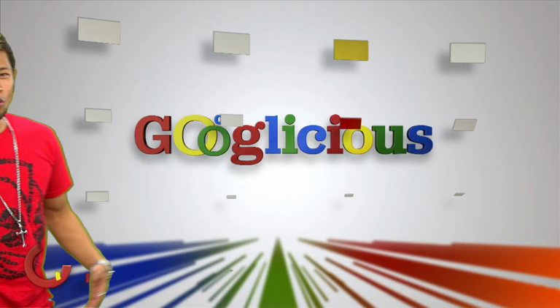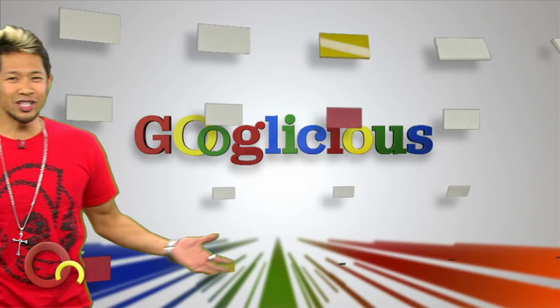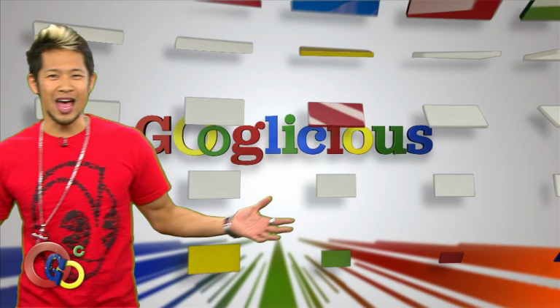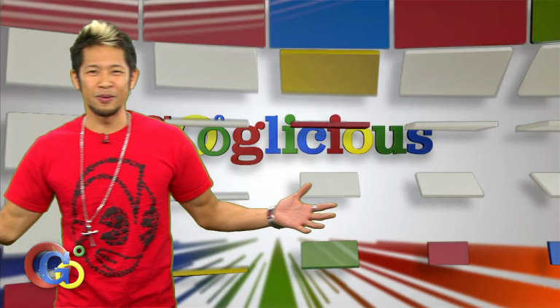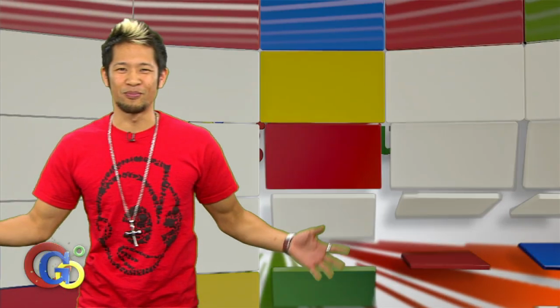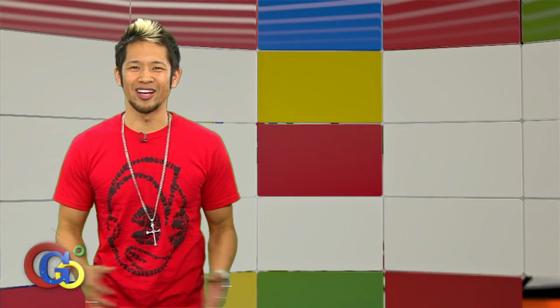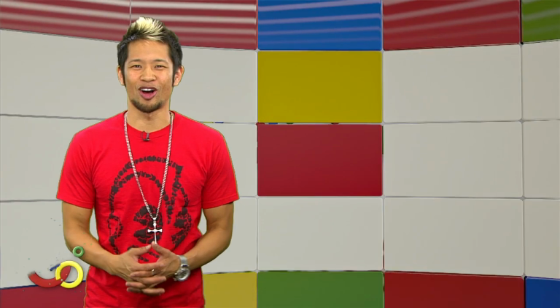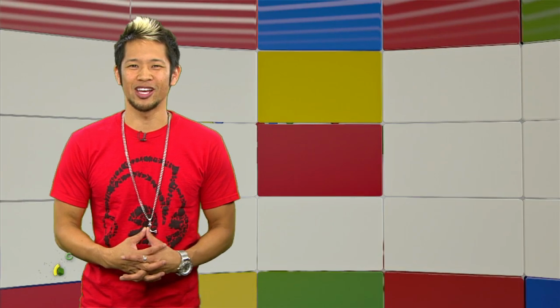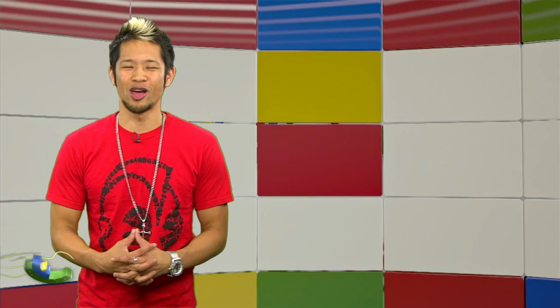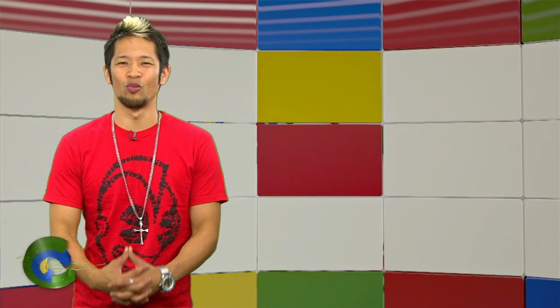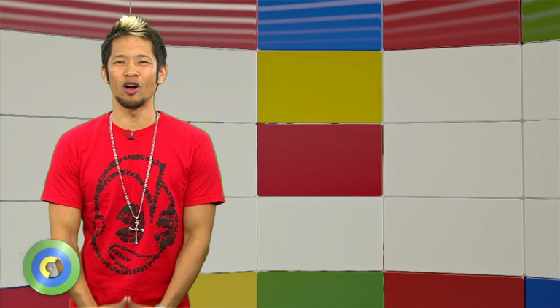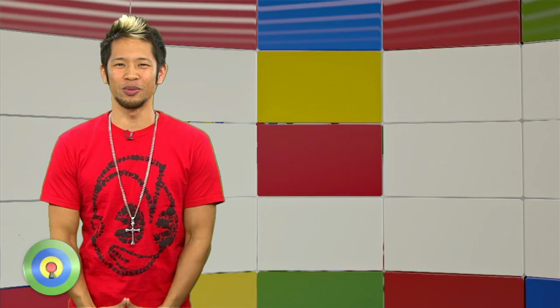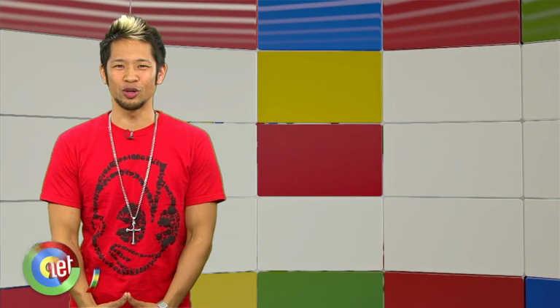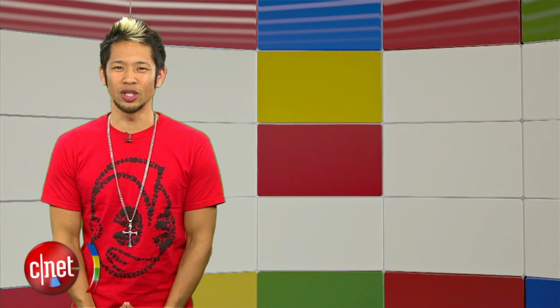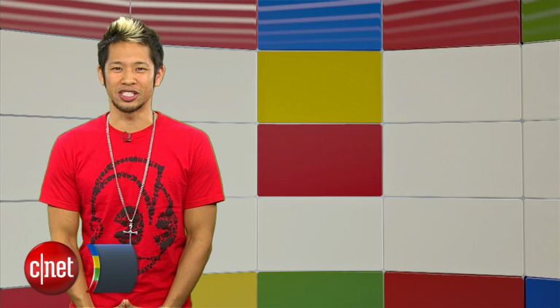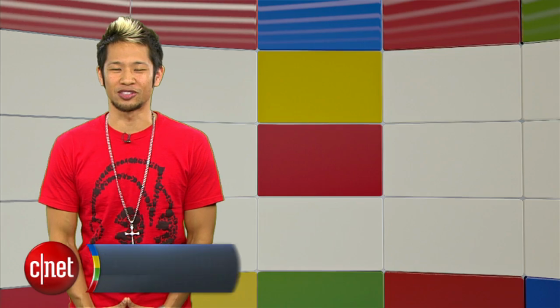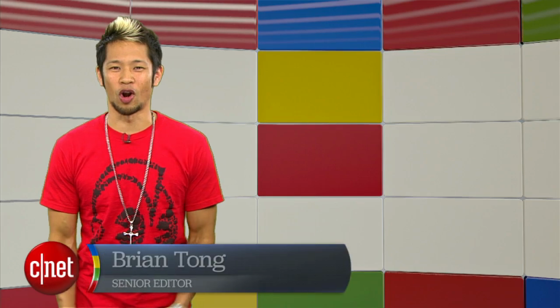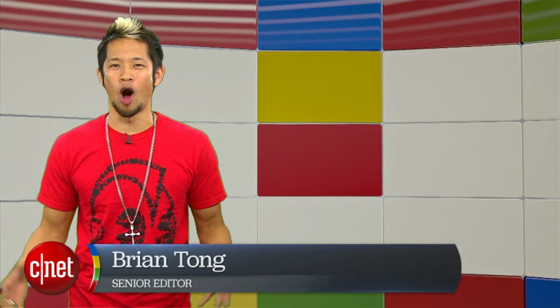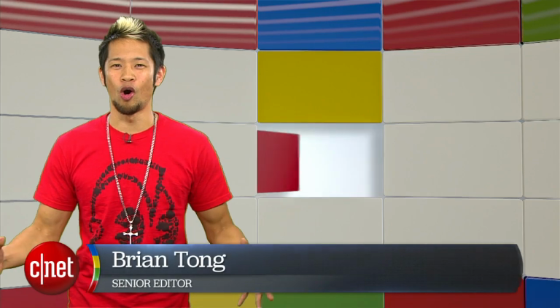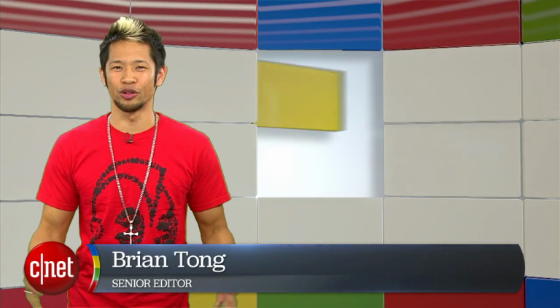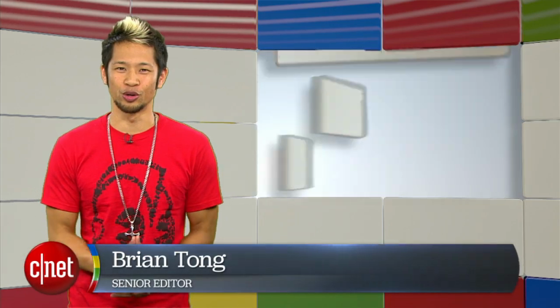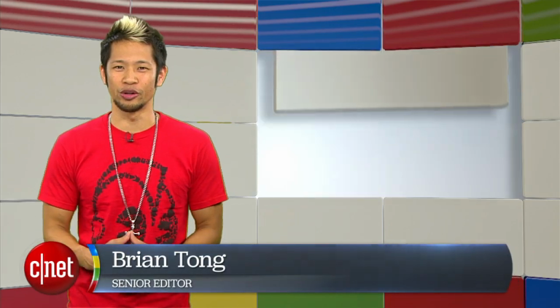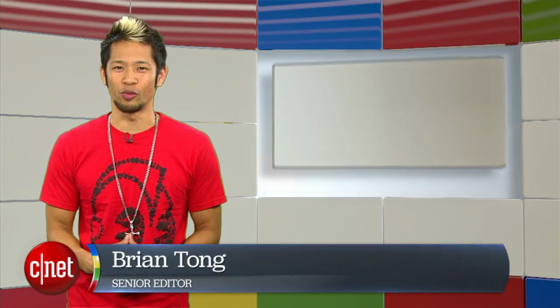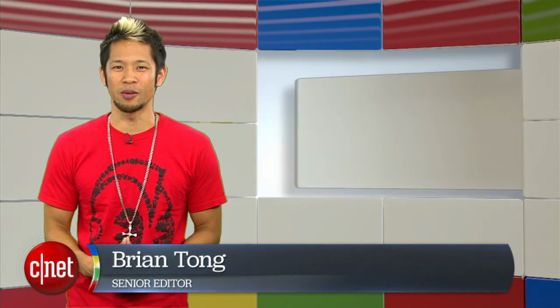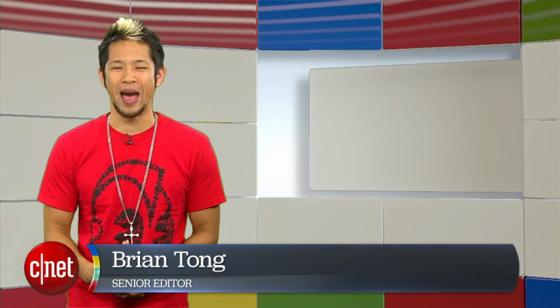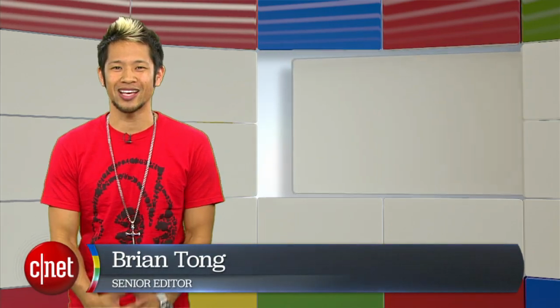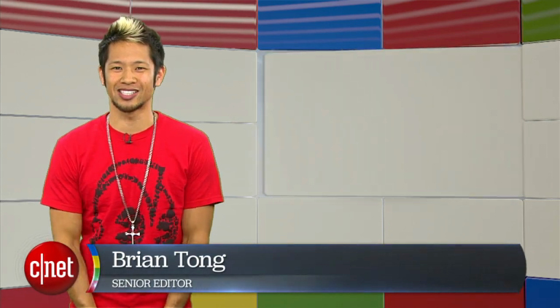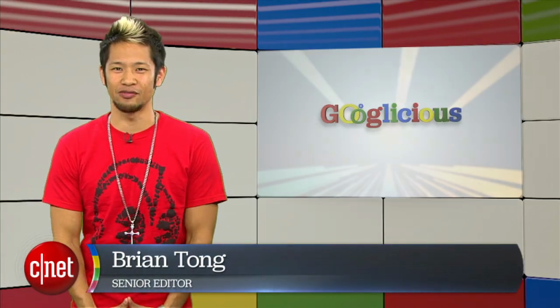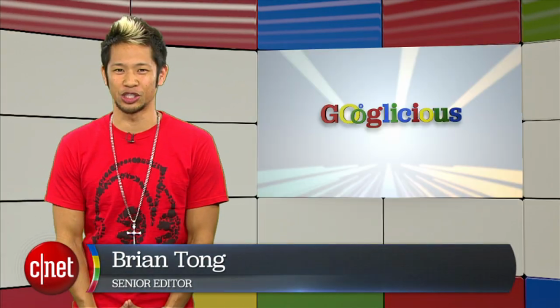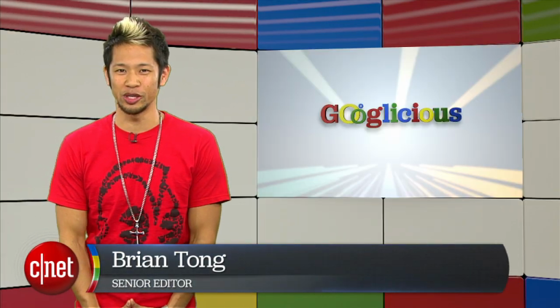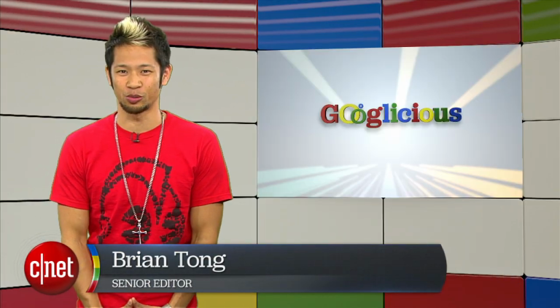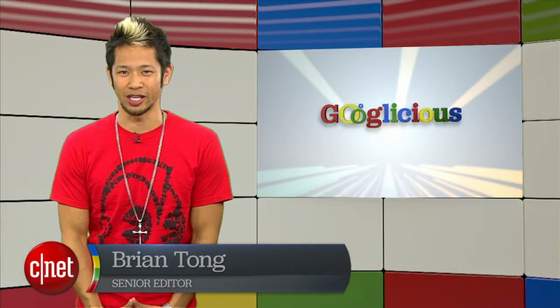What's happening? Brian Tong here, and welcome to GOOGLELICIOUS — all the Google we can pack inside of a show each week.